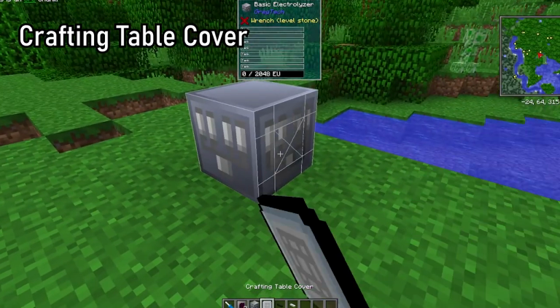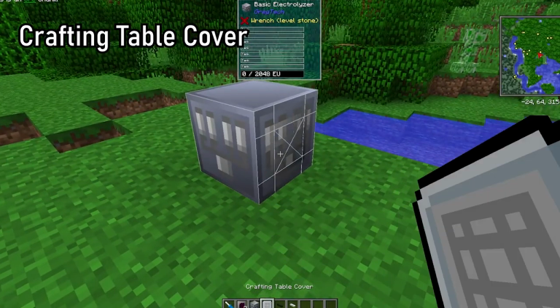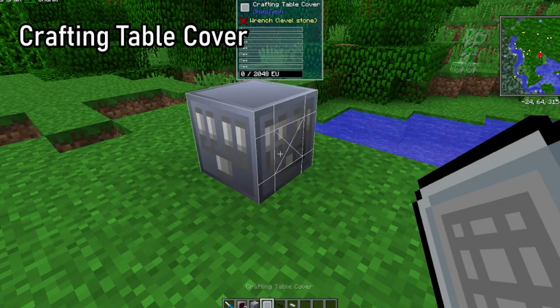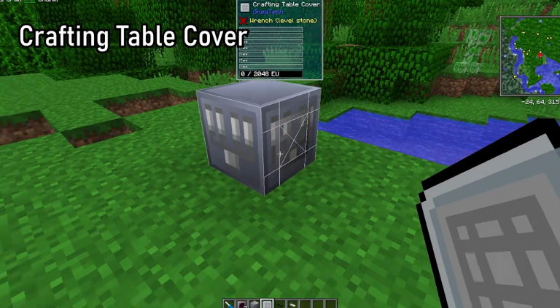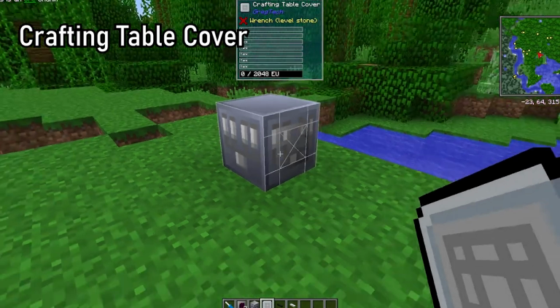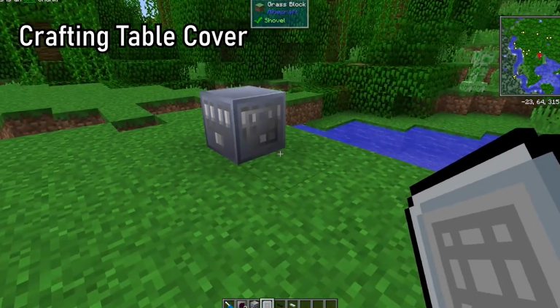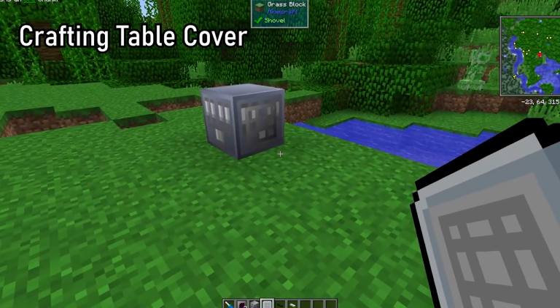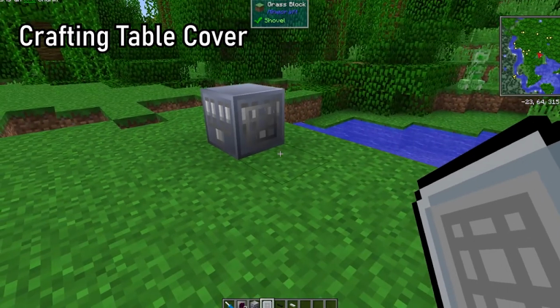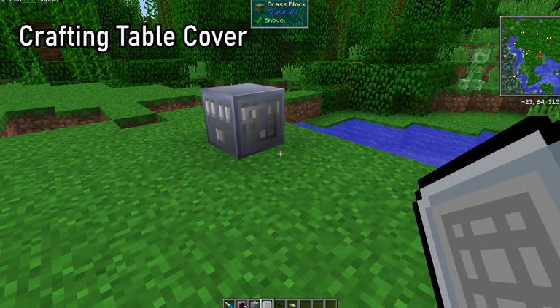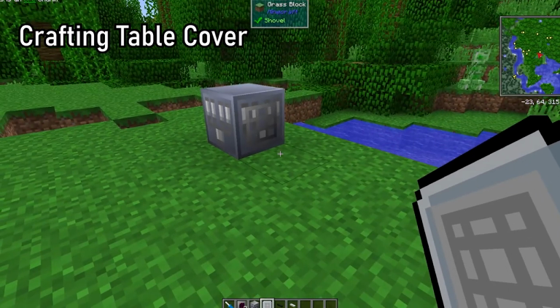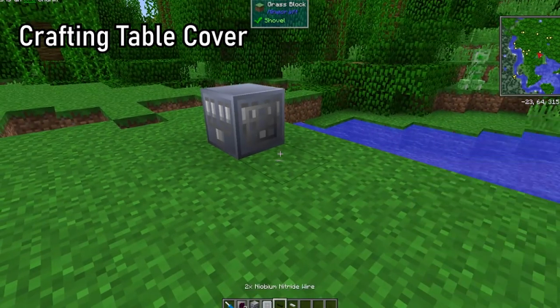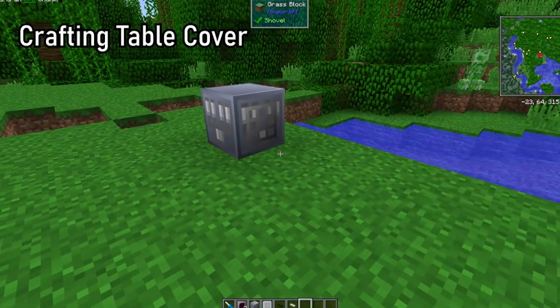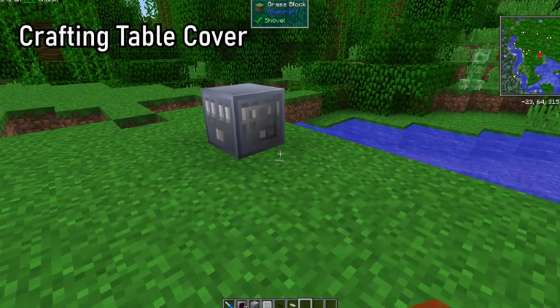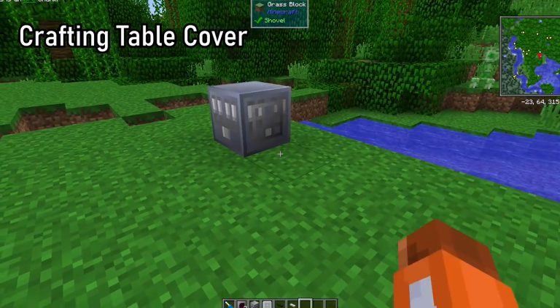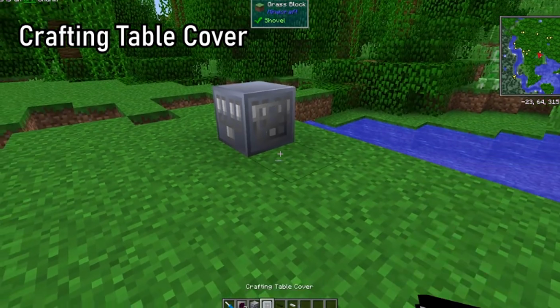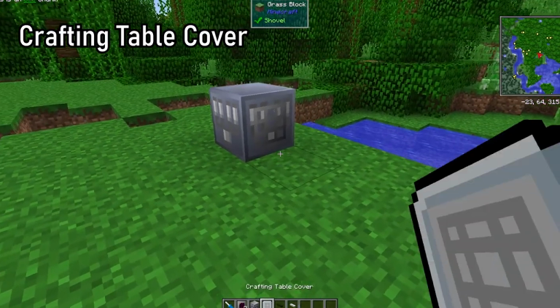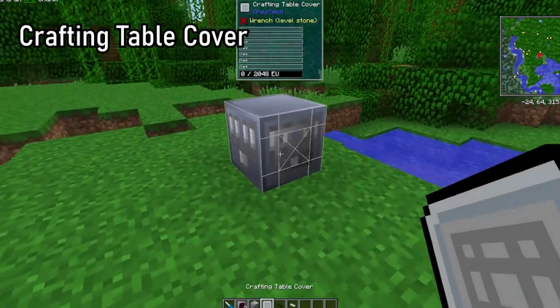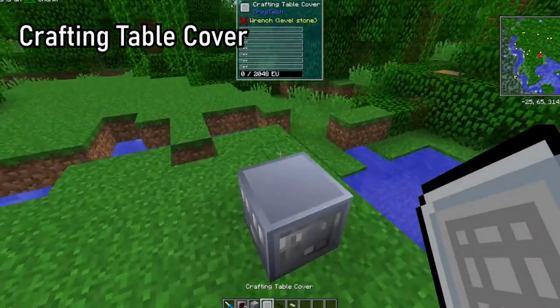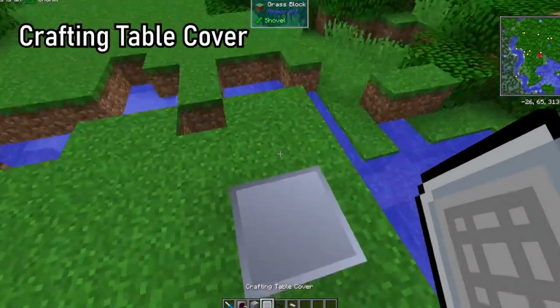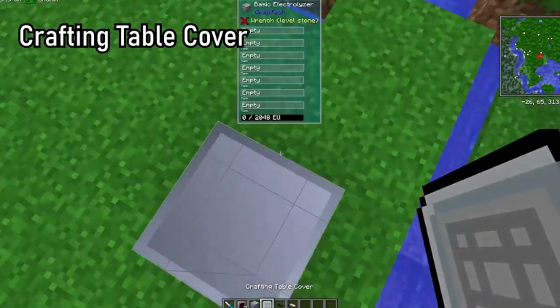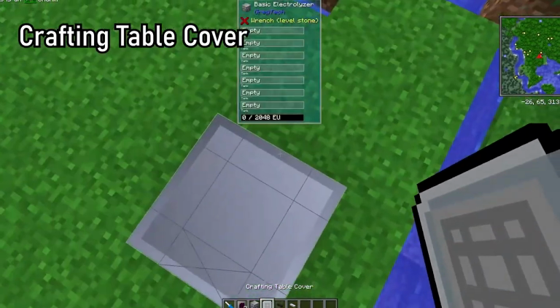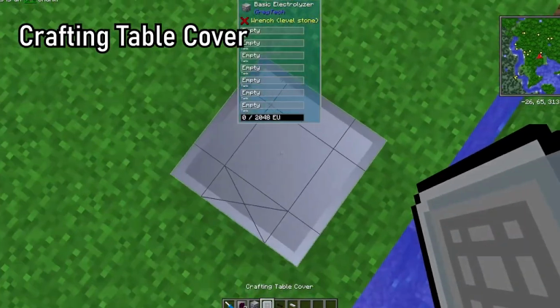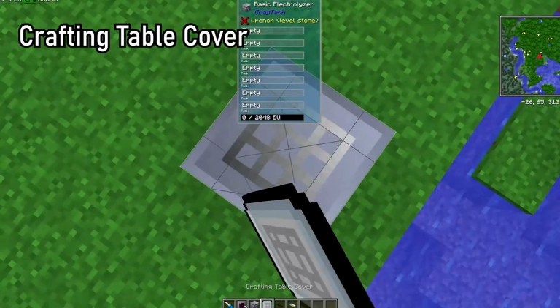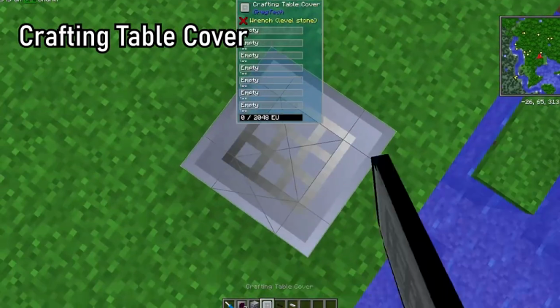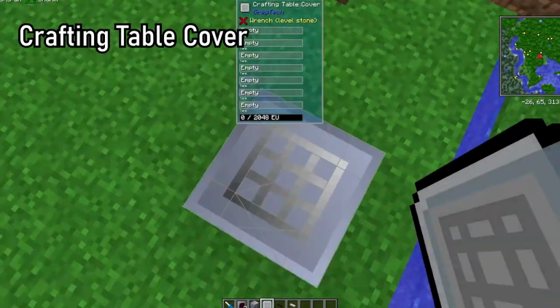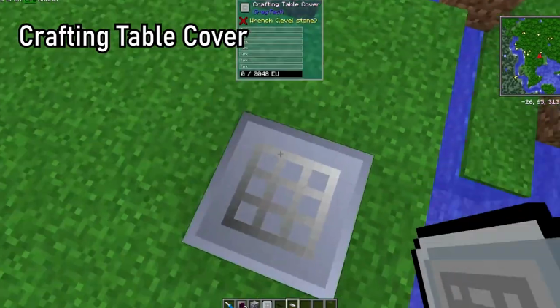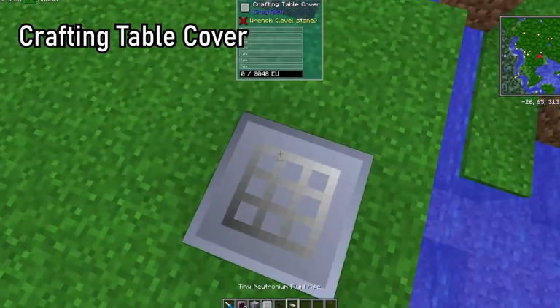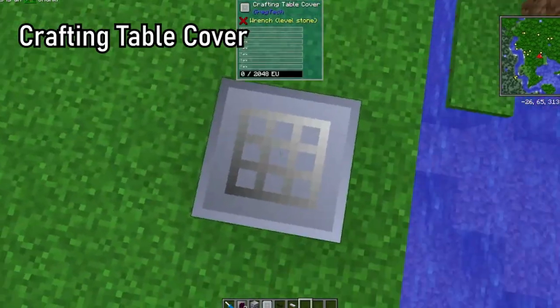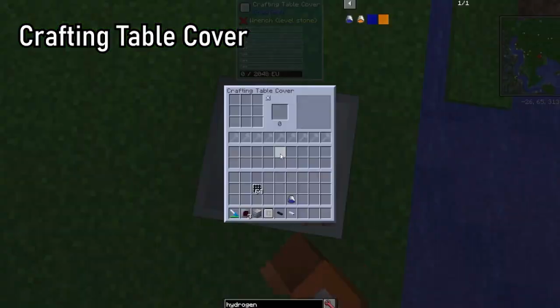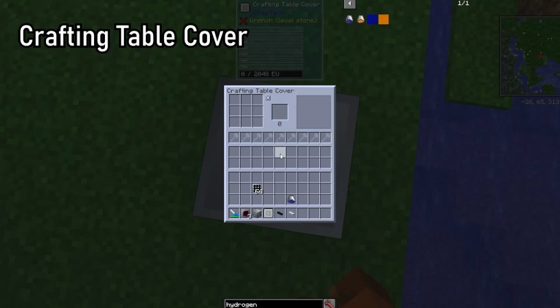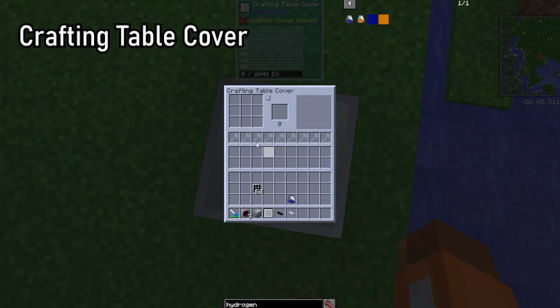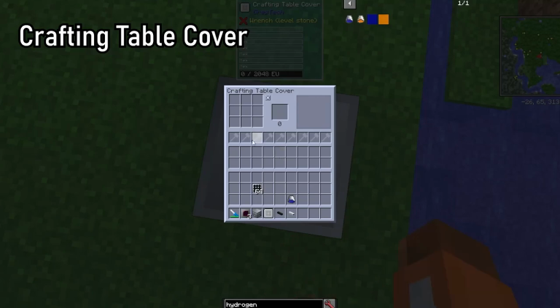The crafting table cover allows you to right-click the face you placed it on to open a GregTech Crafting Station GUI.